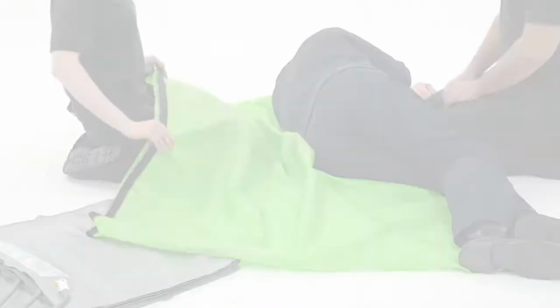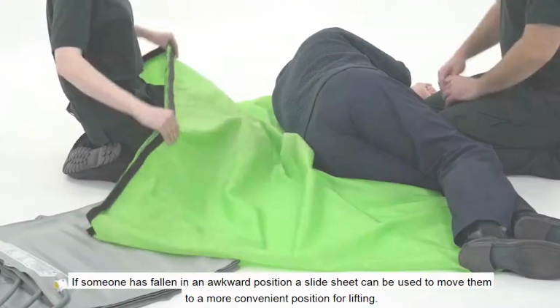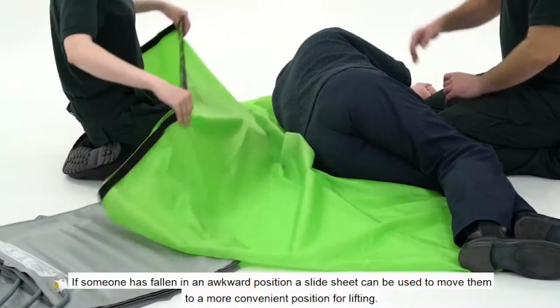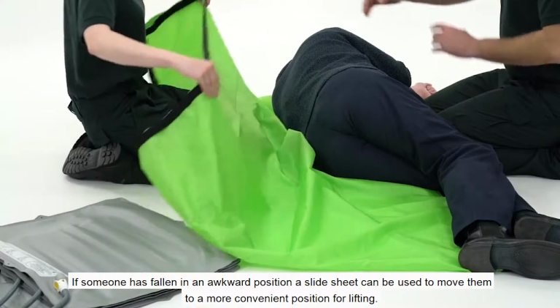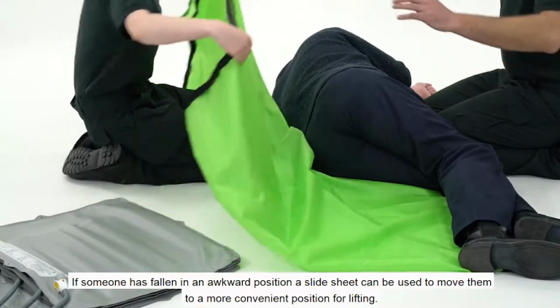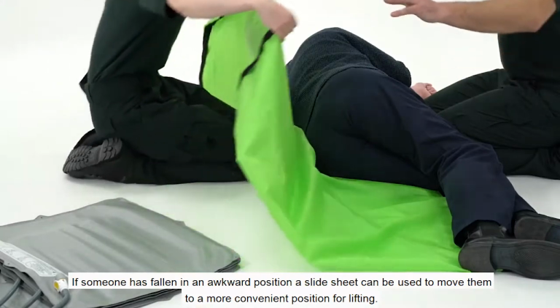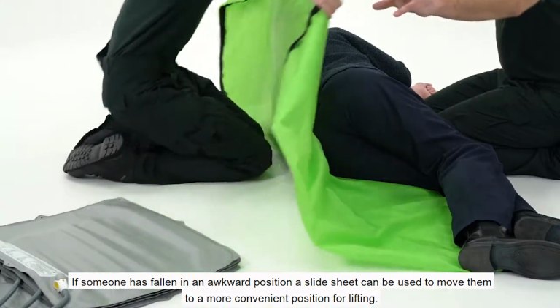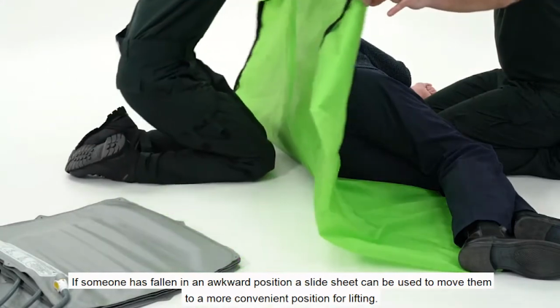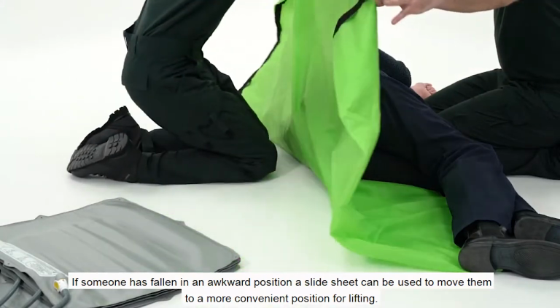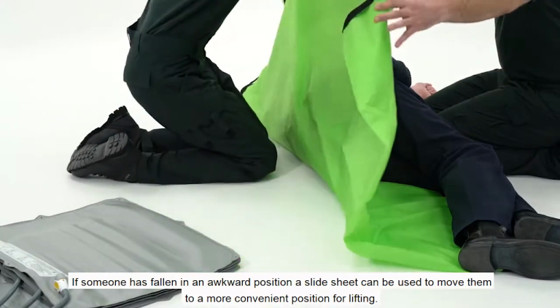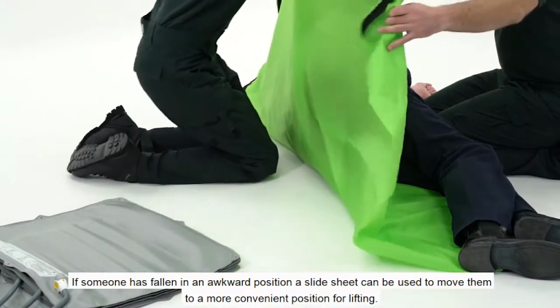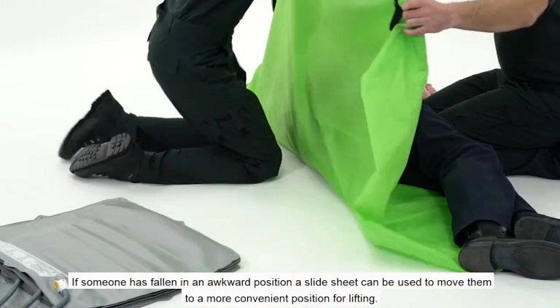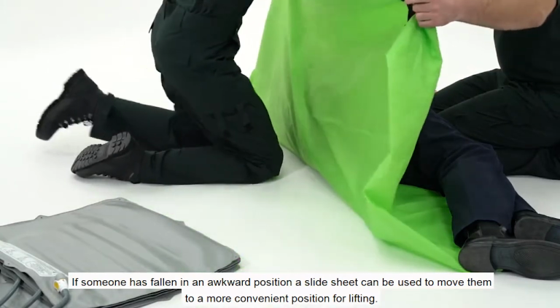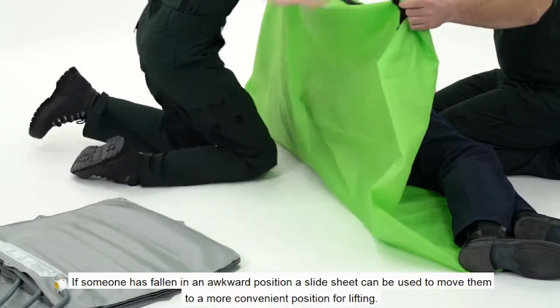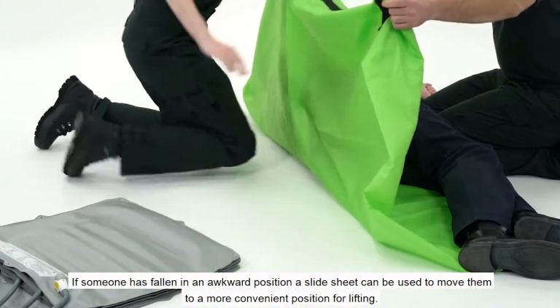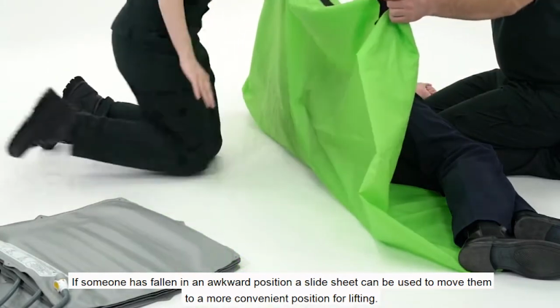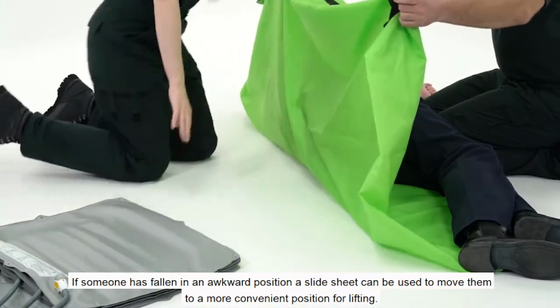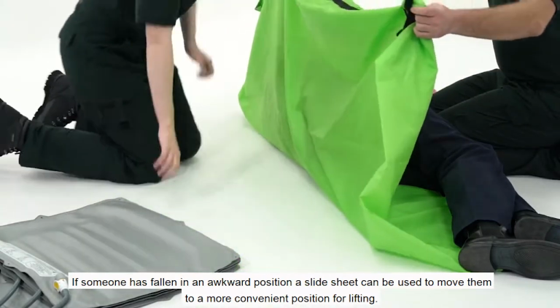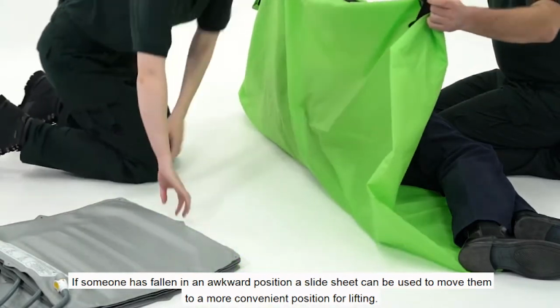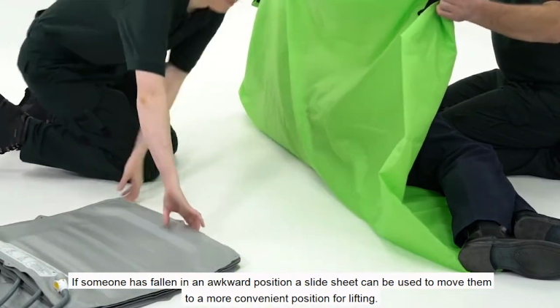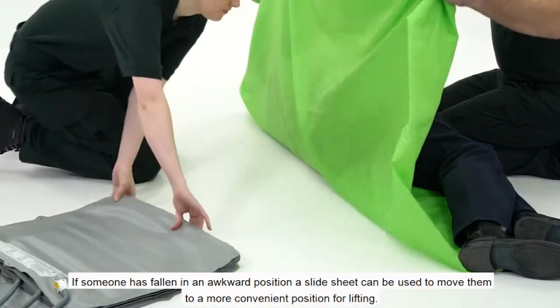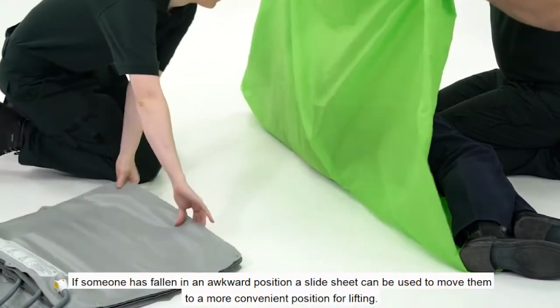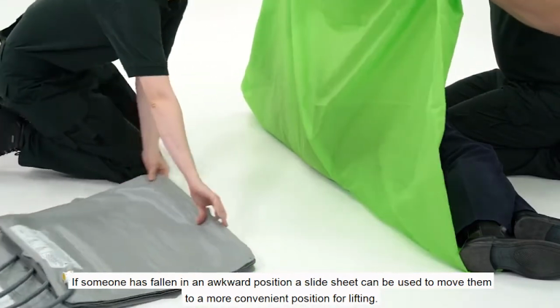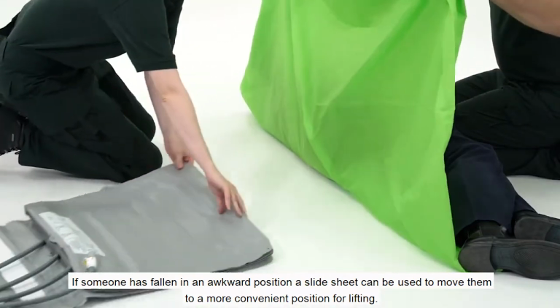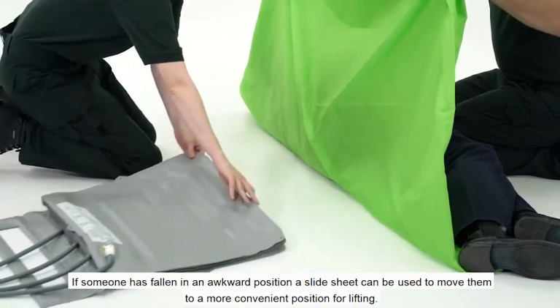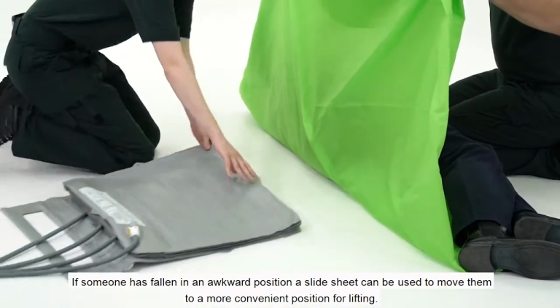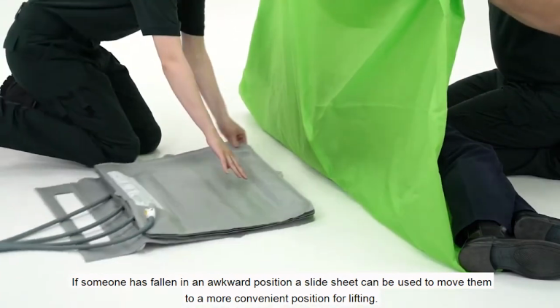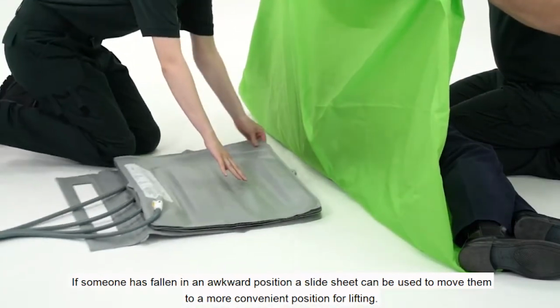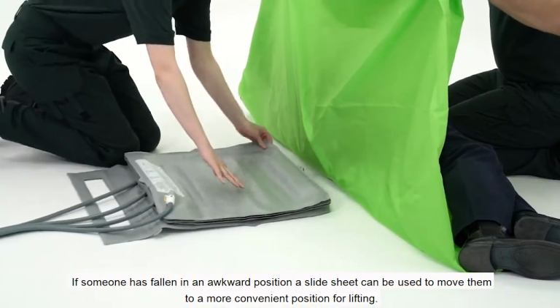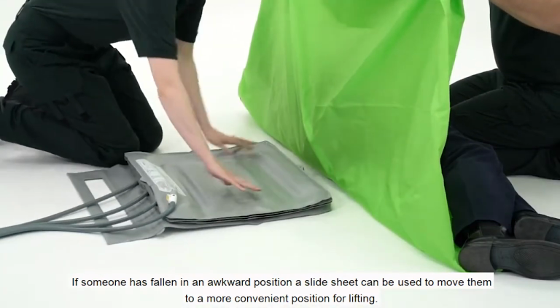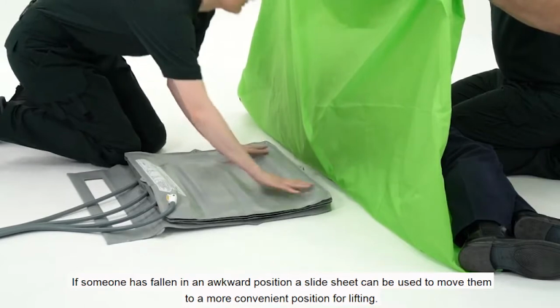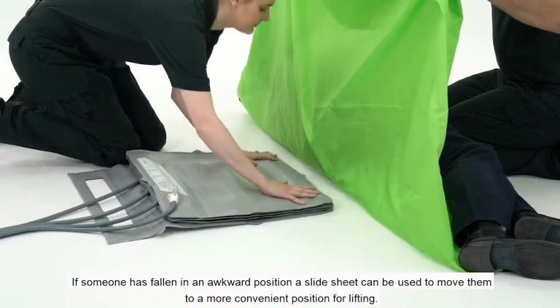If someone has fallen in an awkward position, a slide sheet can be used to move them to a more convenient position for lifting.